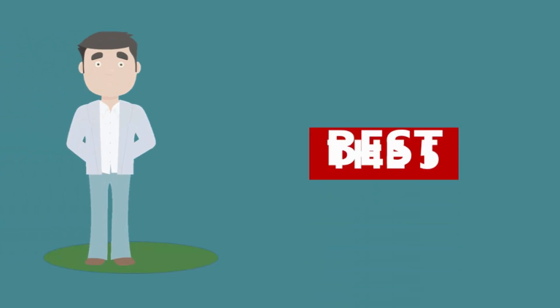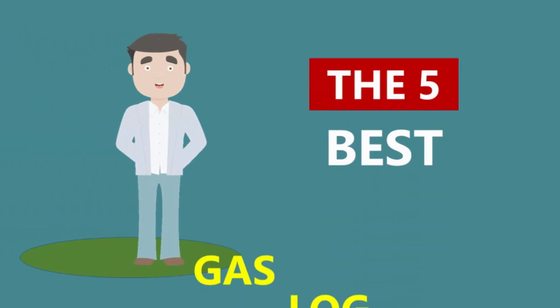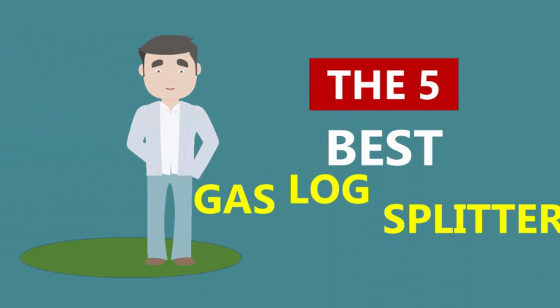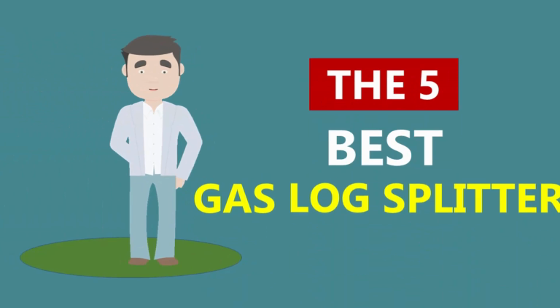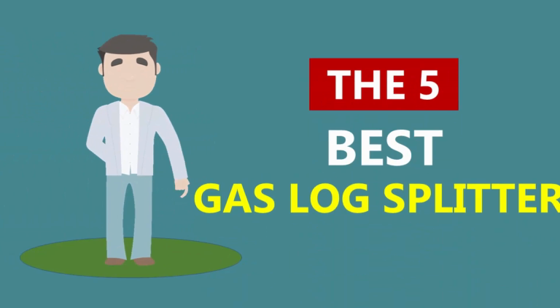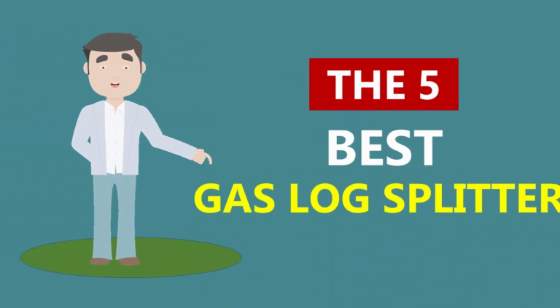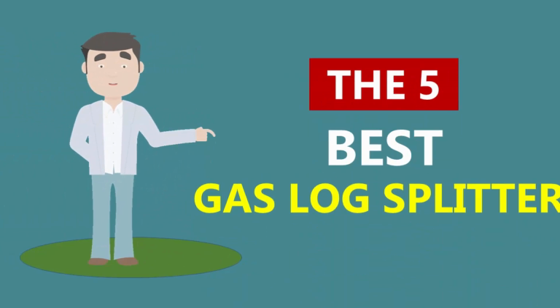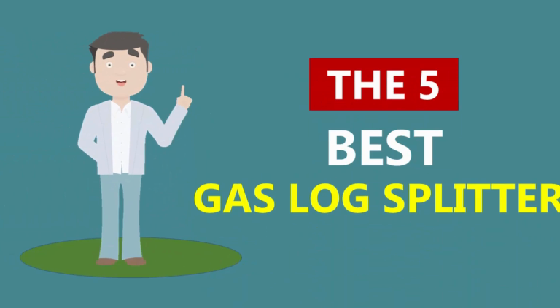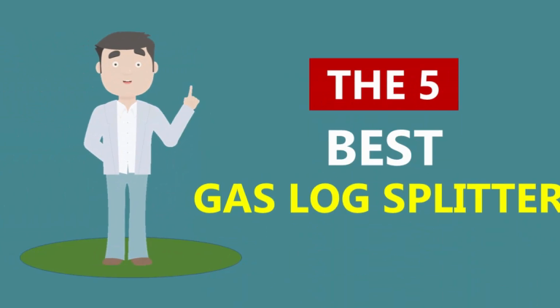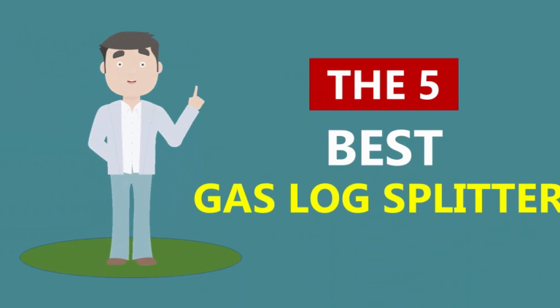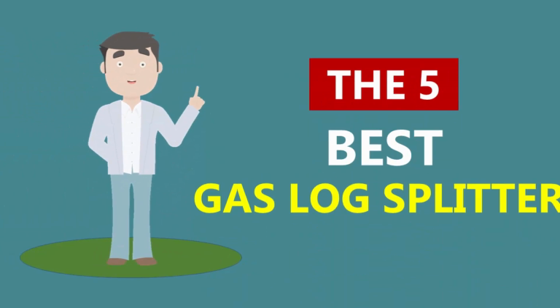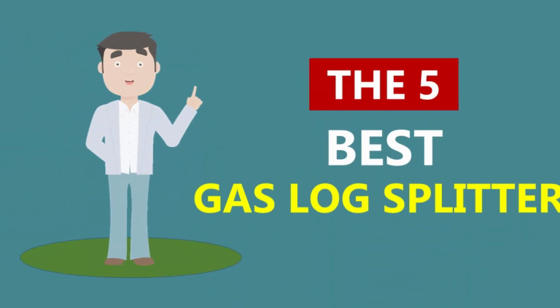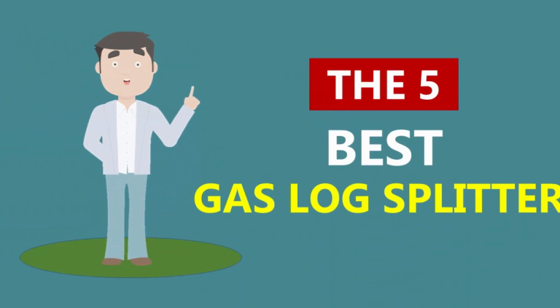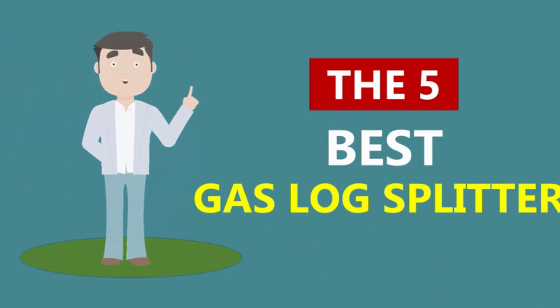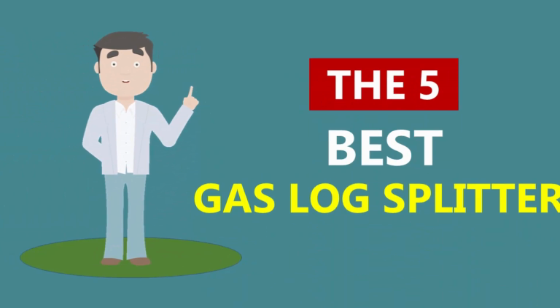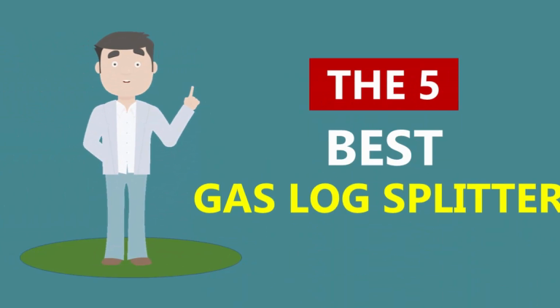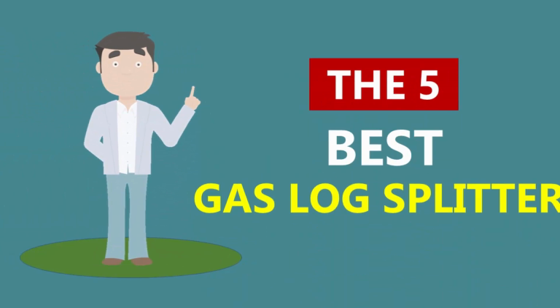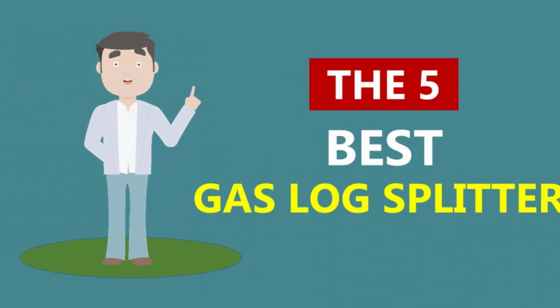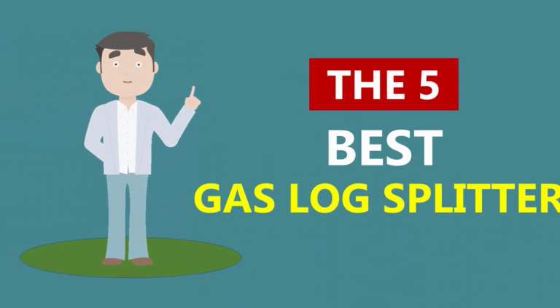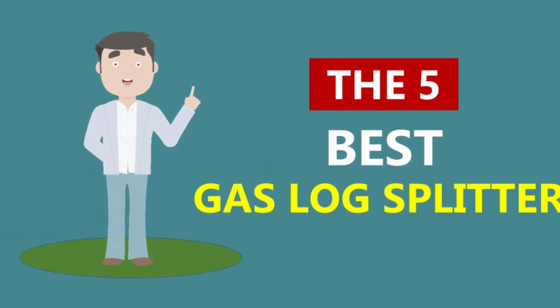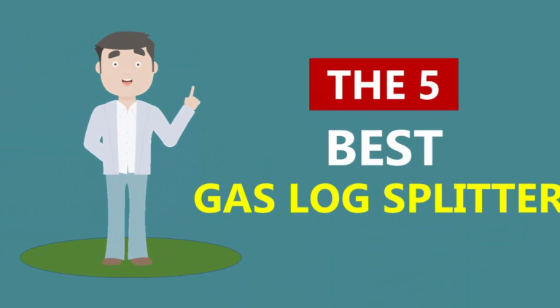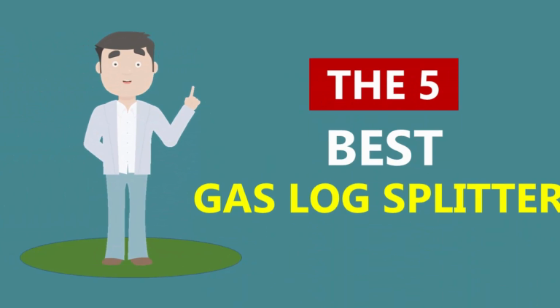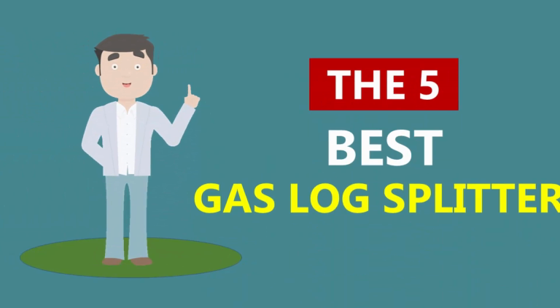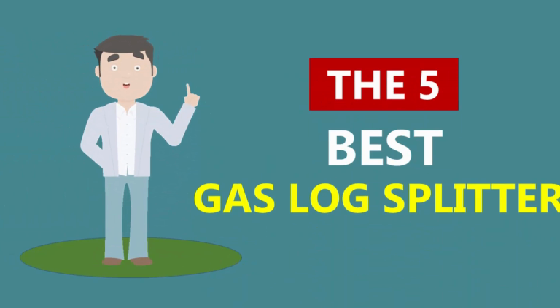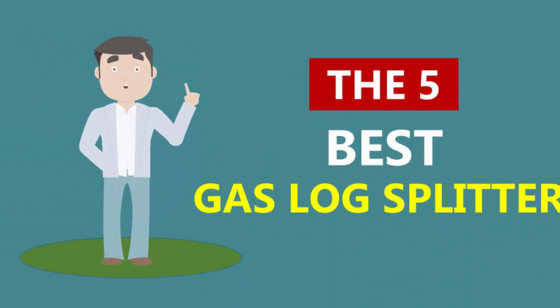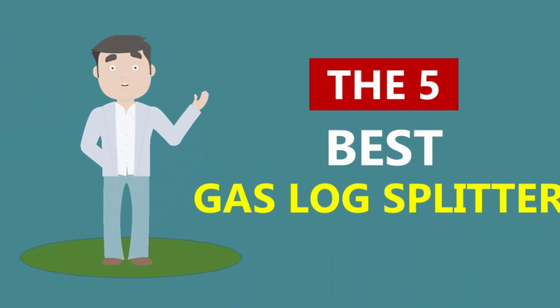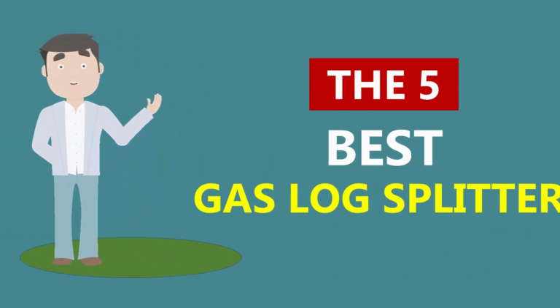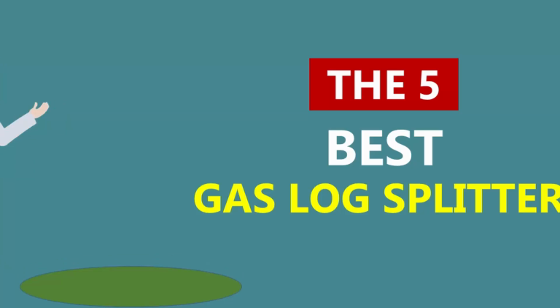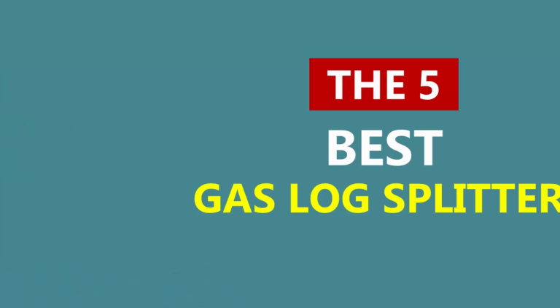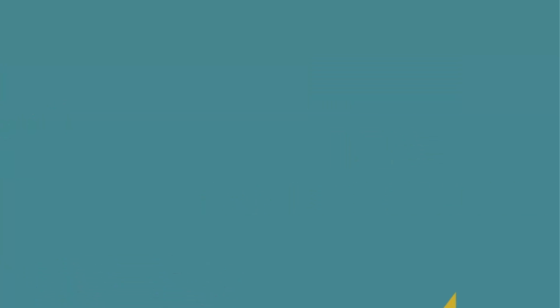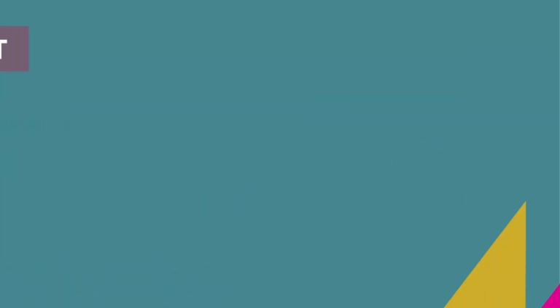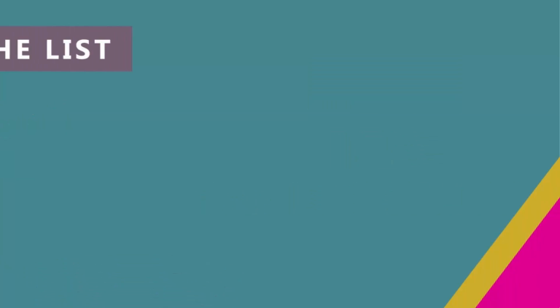Here we present the 5 best gas log splitters. Let's get started with the list.